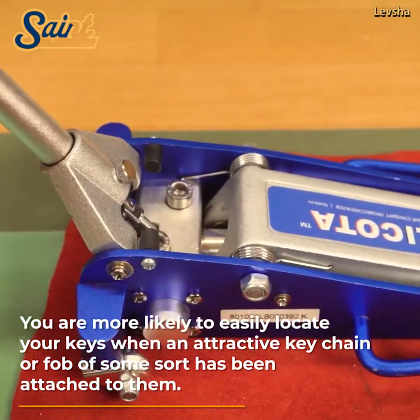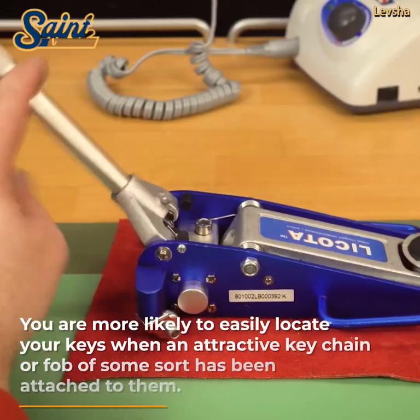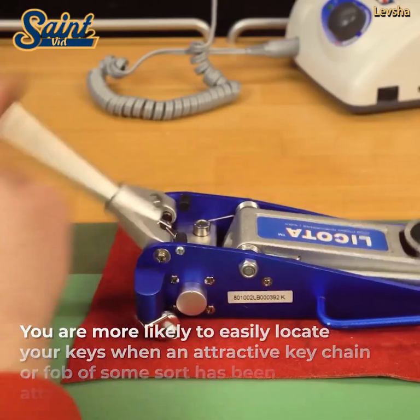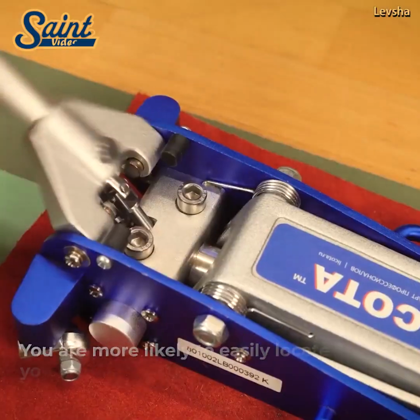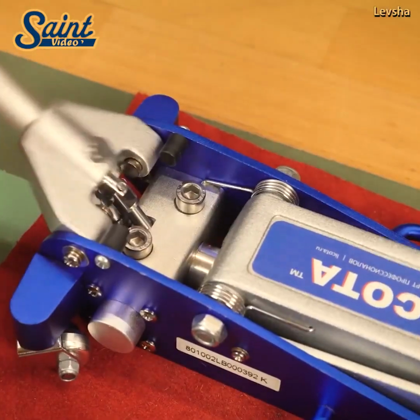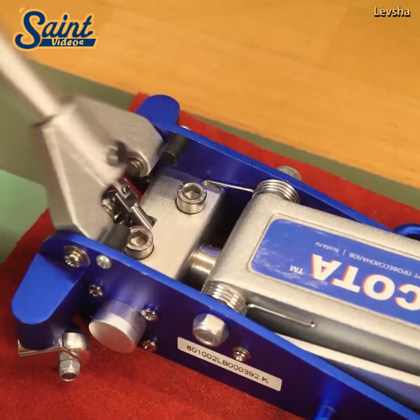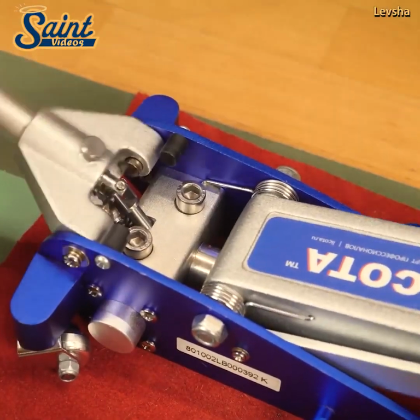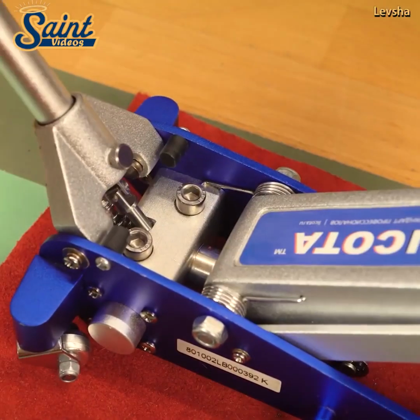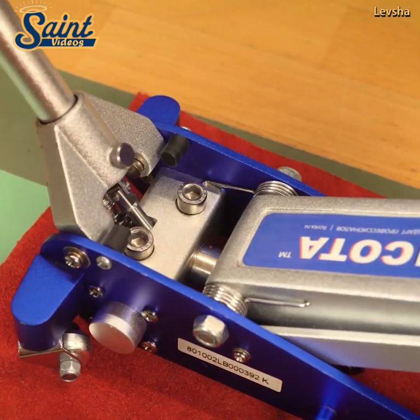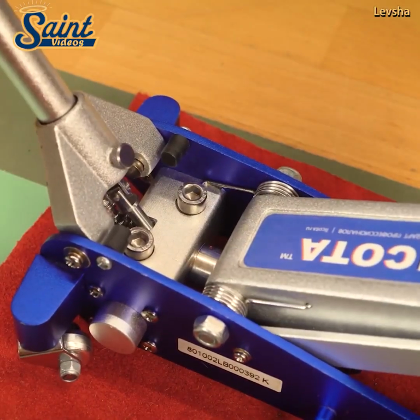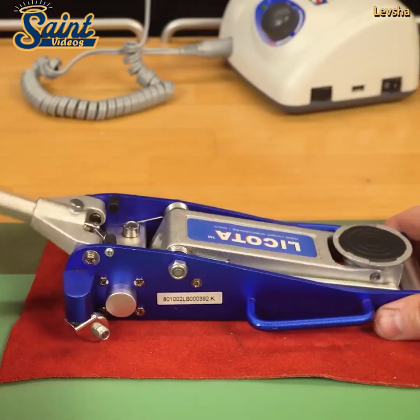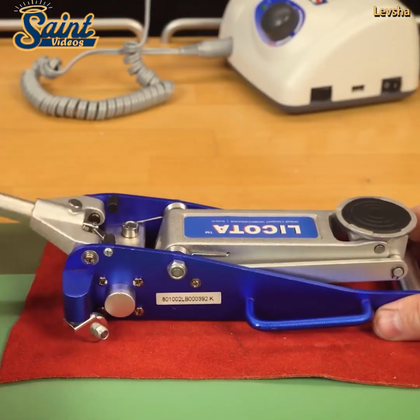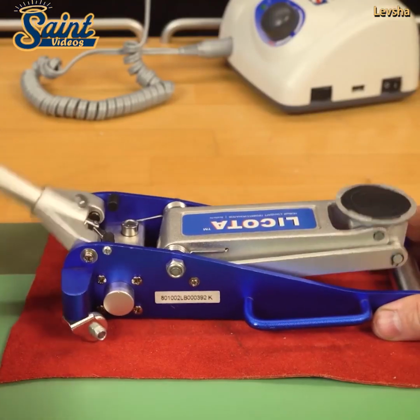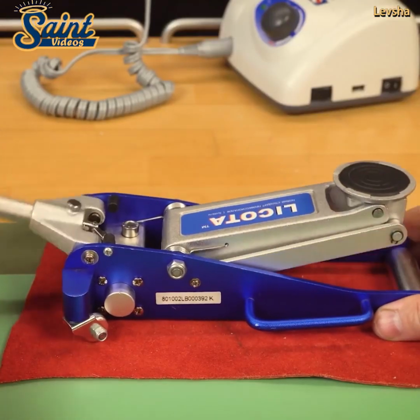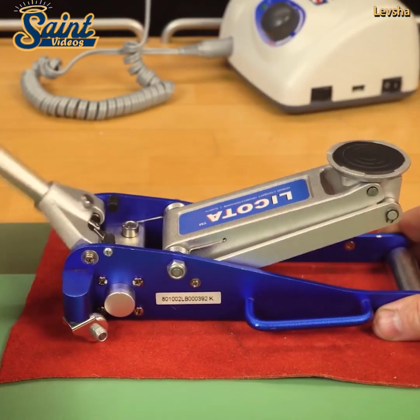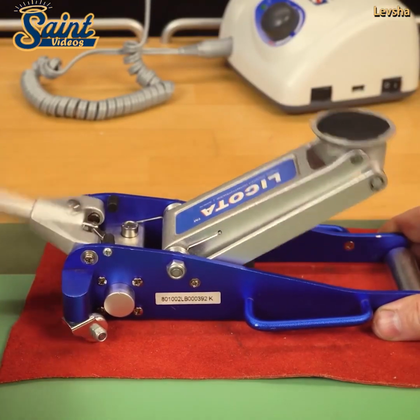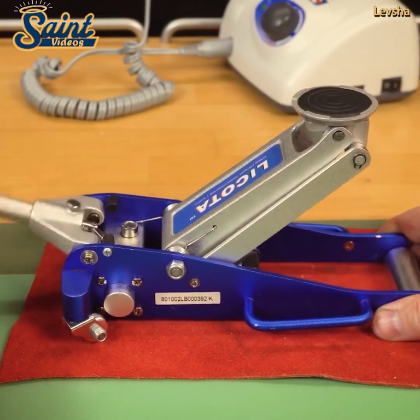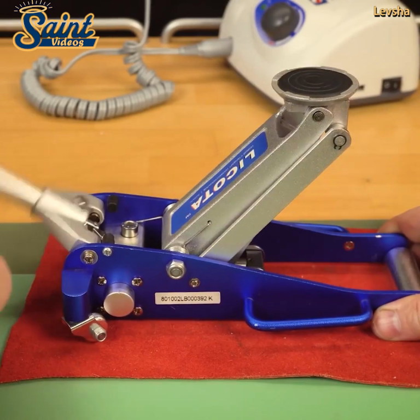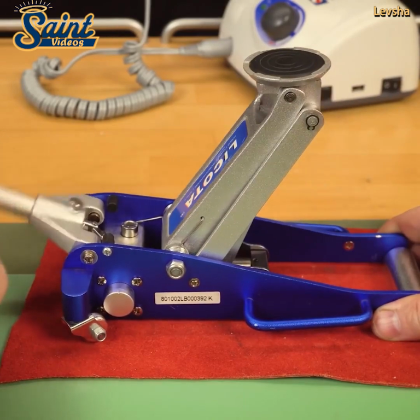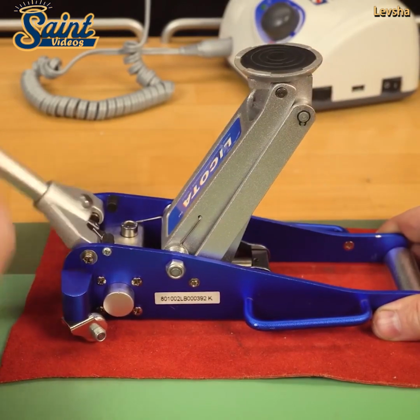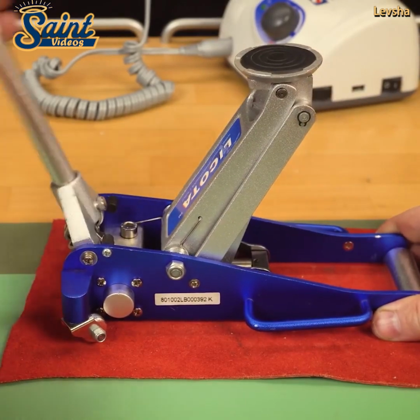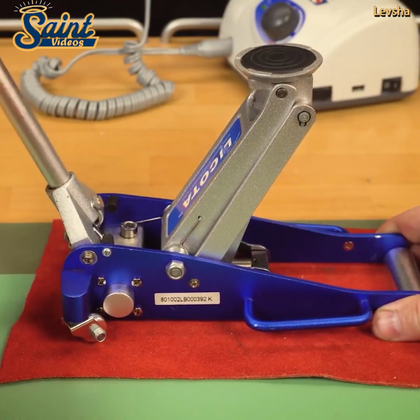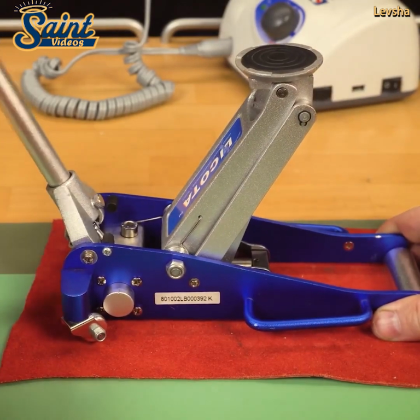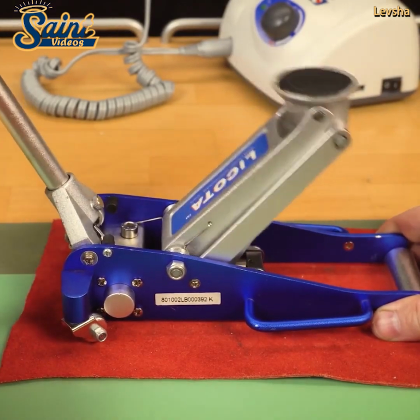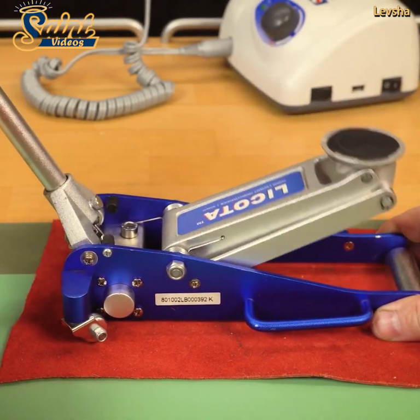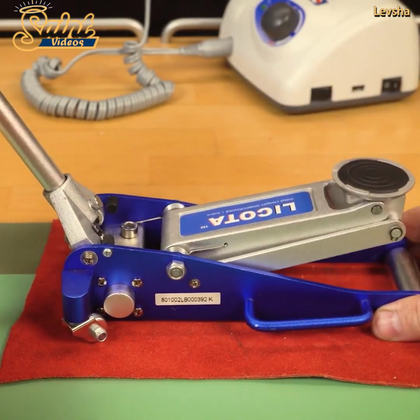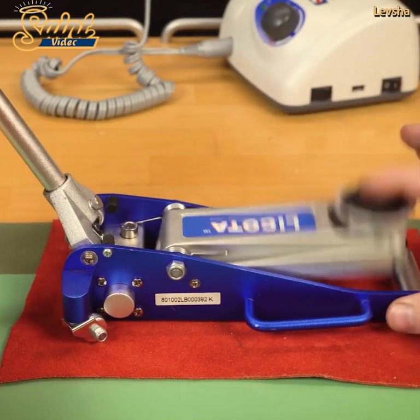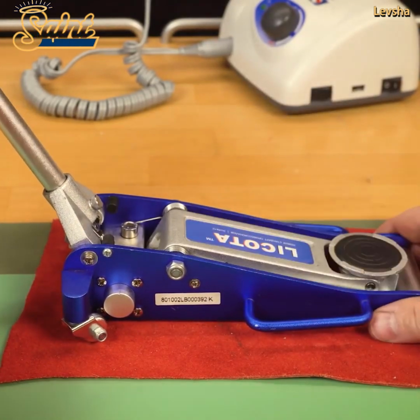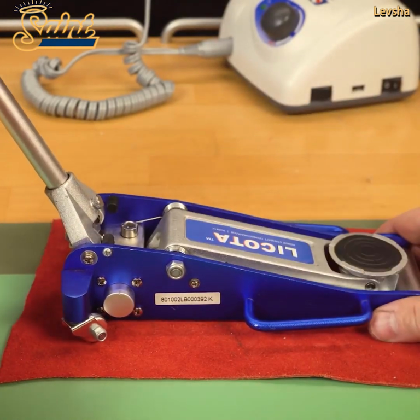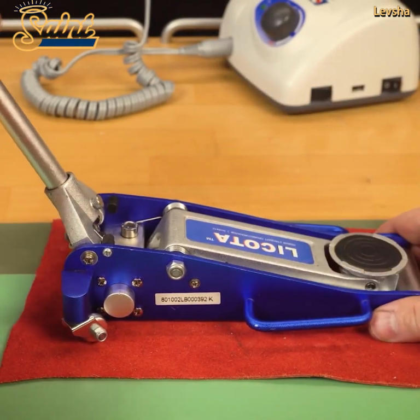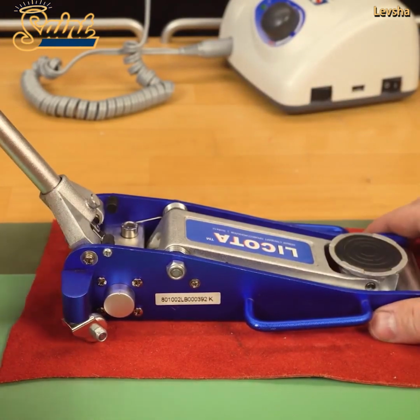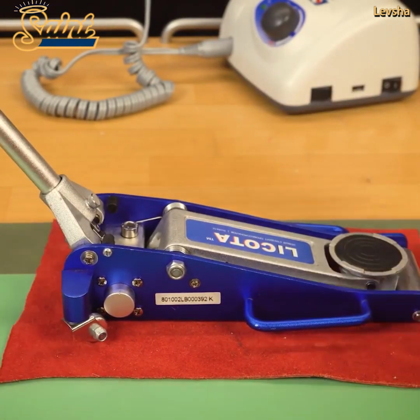Just slide it under your vehicle, then set it to lift by pumping the handle socket. Thanks for watching! Until next time!